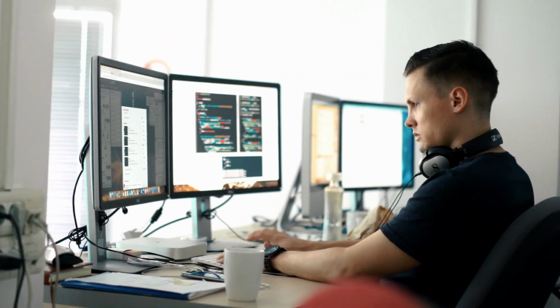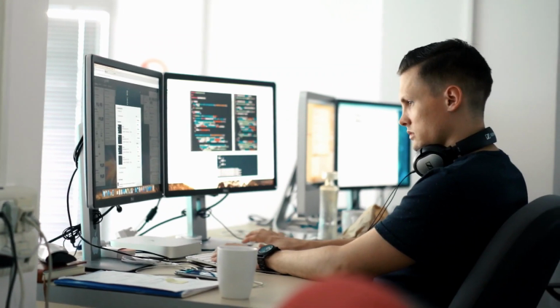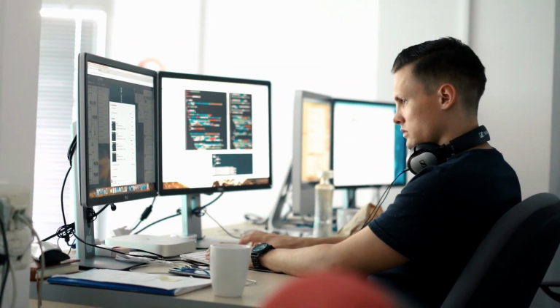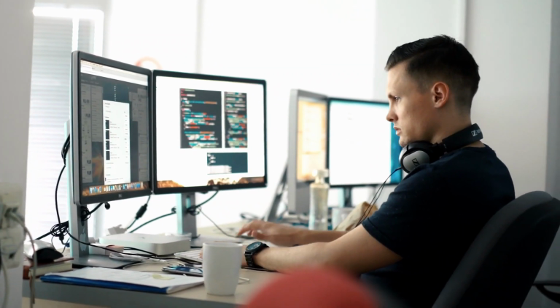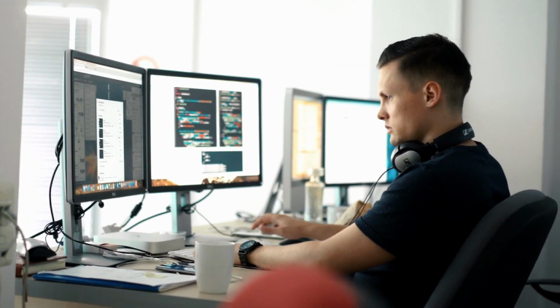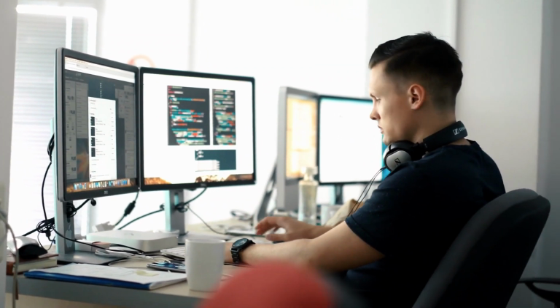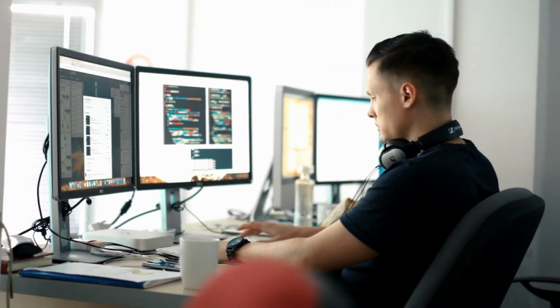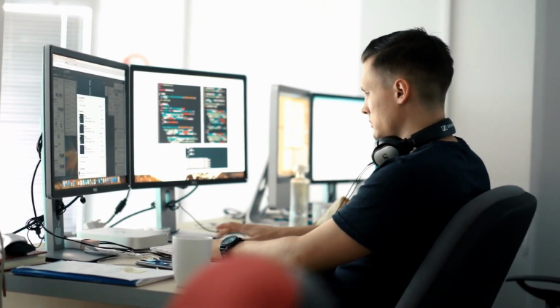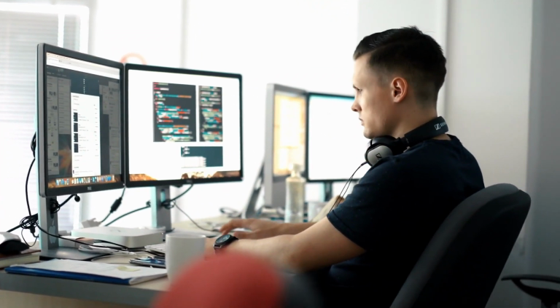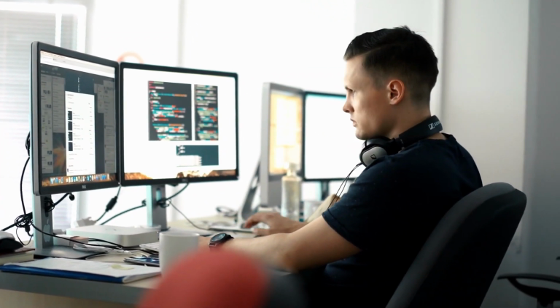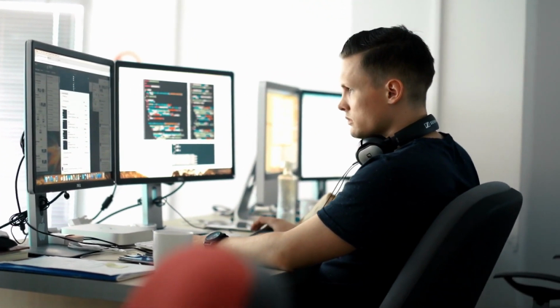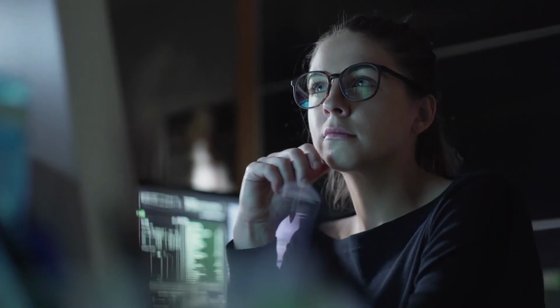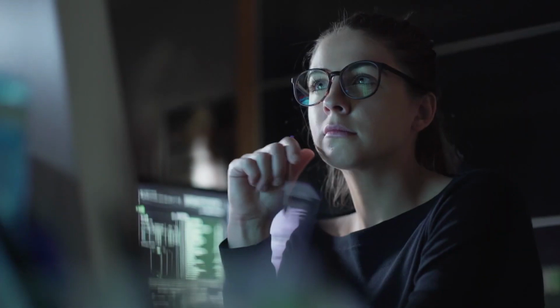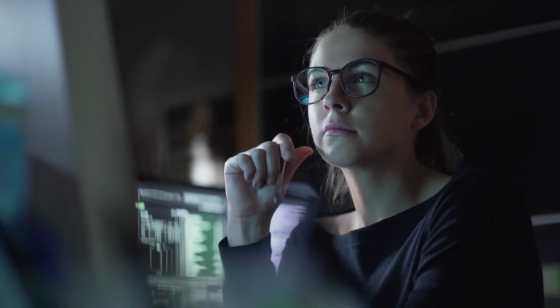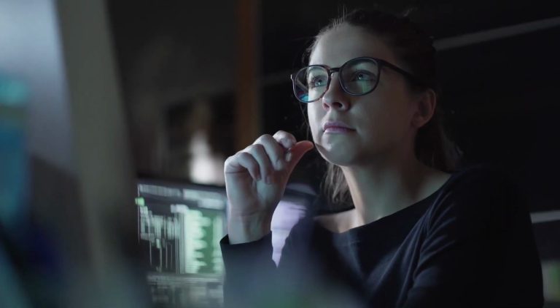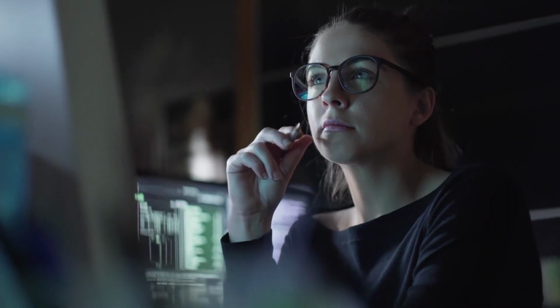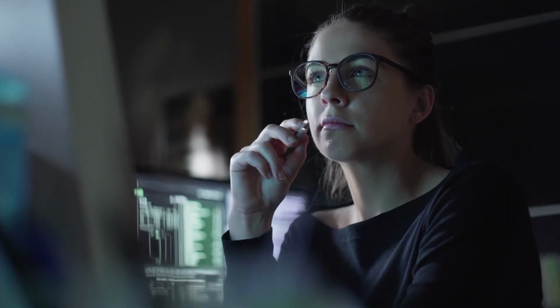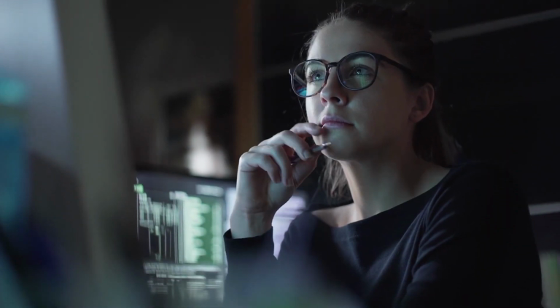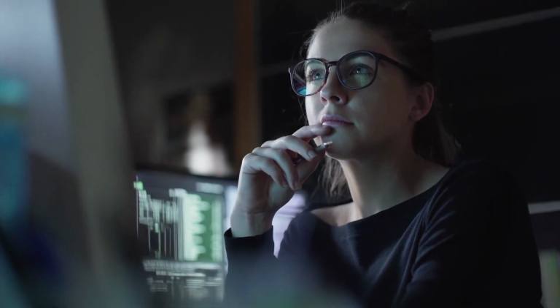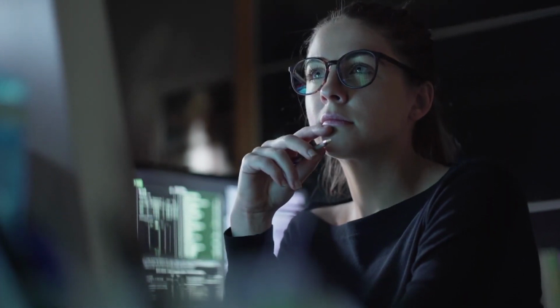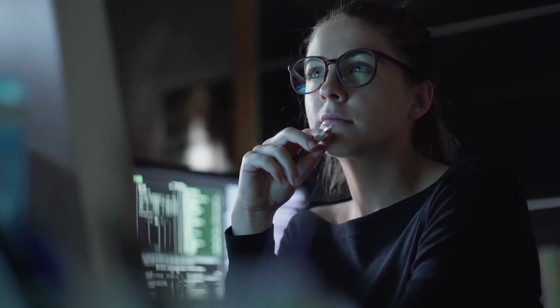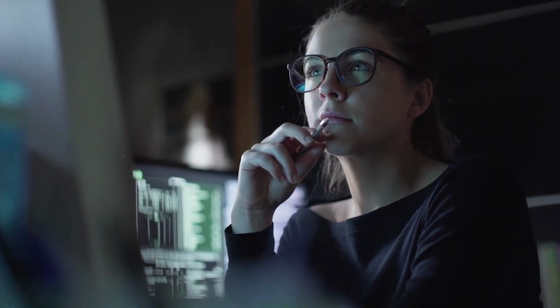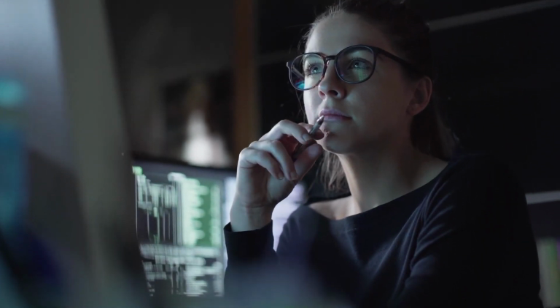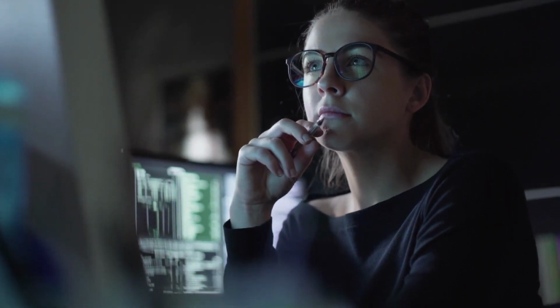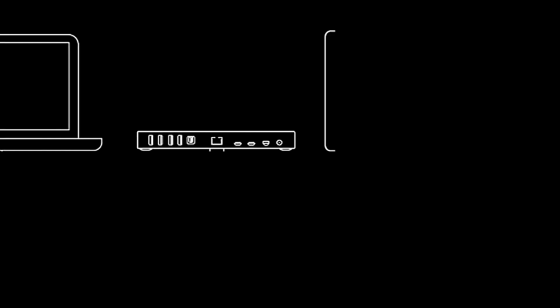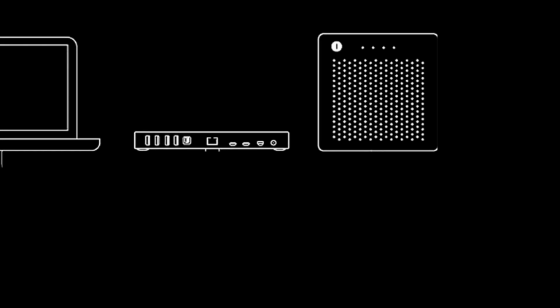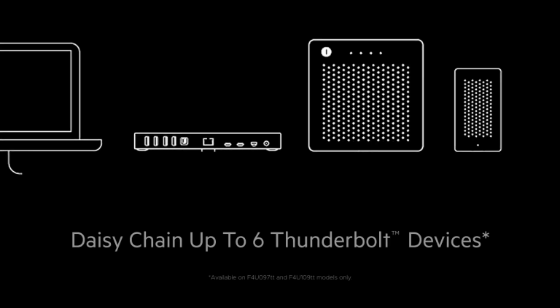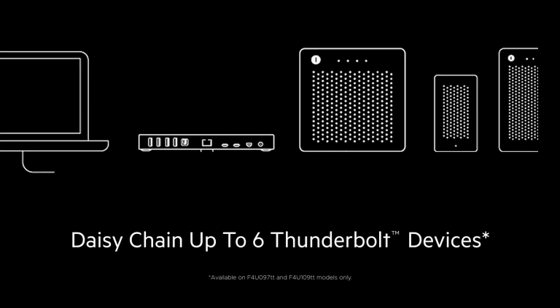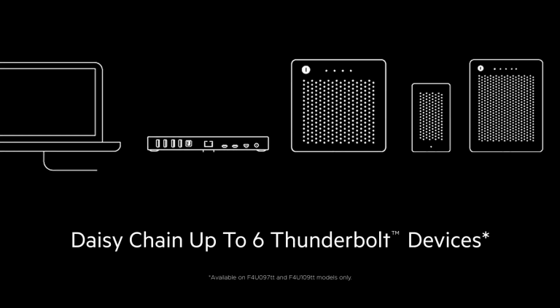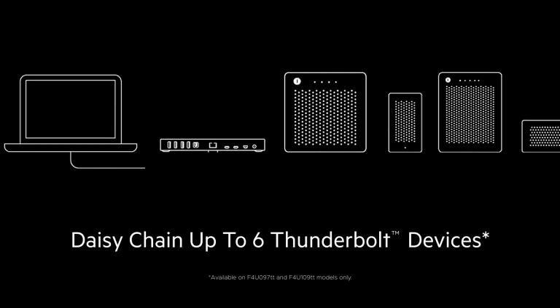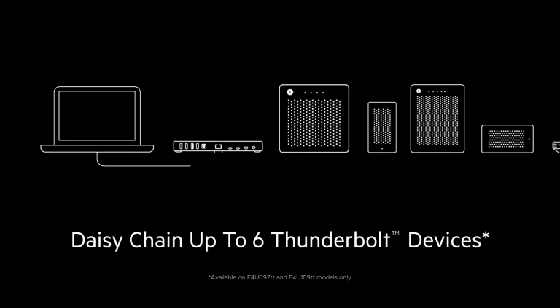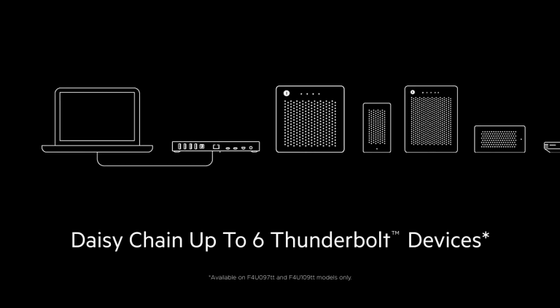The main improvement over the older Thunderbolt 2 version is the doubling of the file transfer speed to 40Gbps, as well as its full-strength pass-through charging.